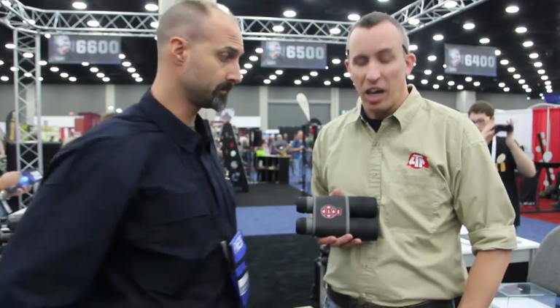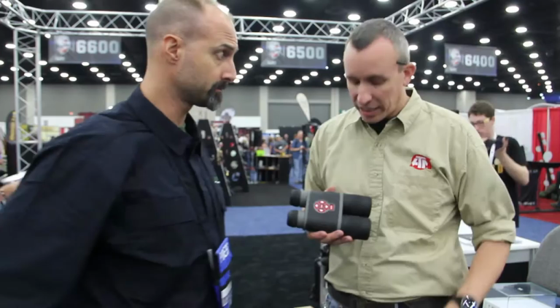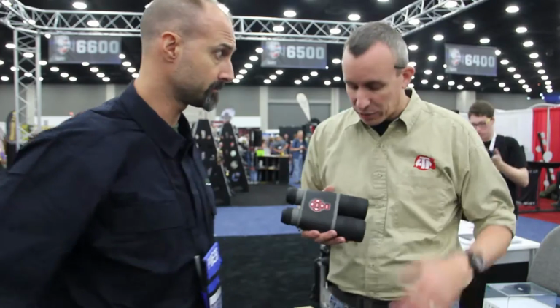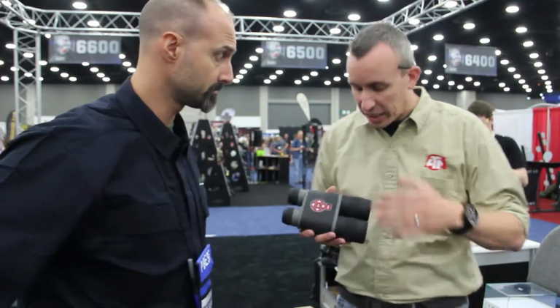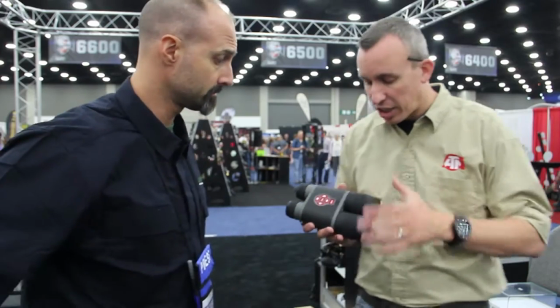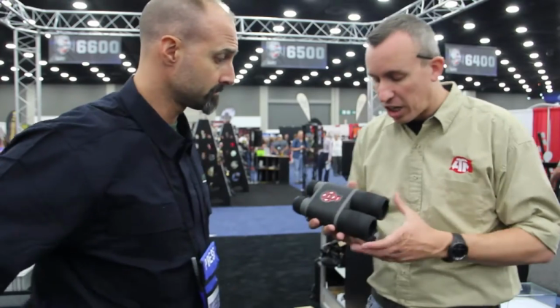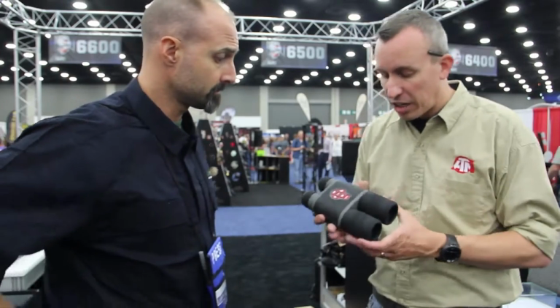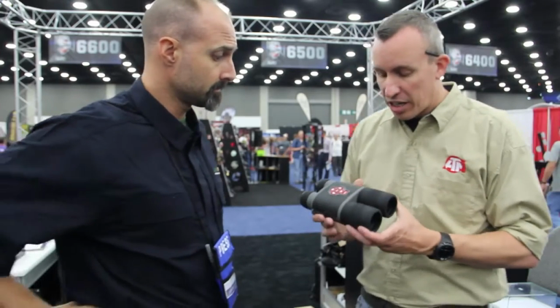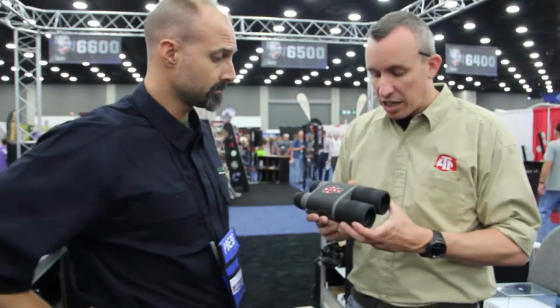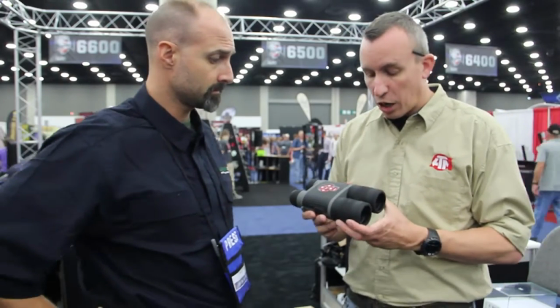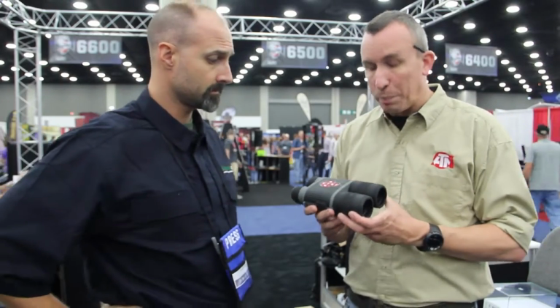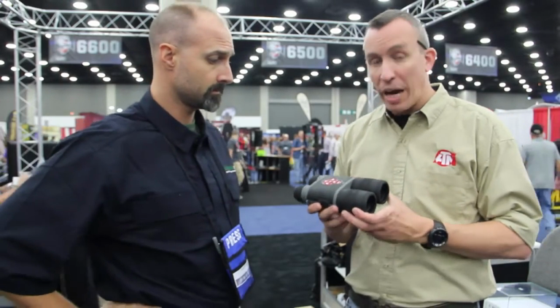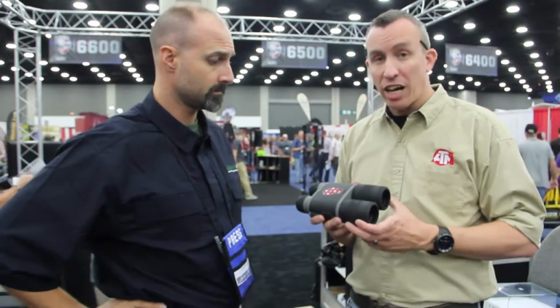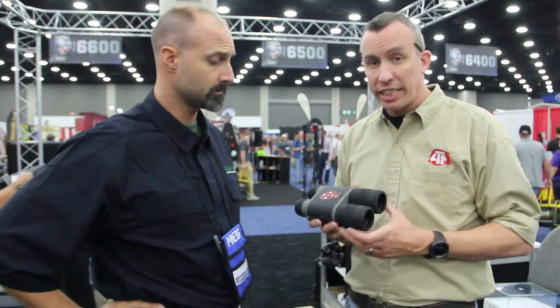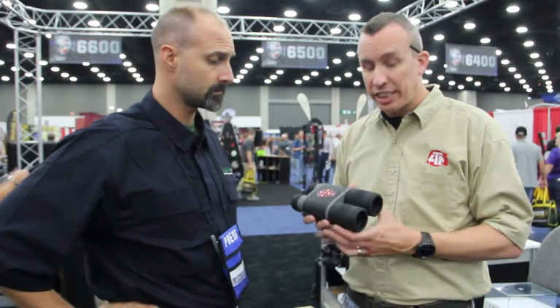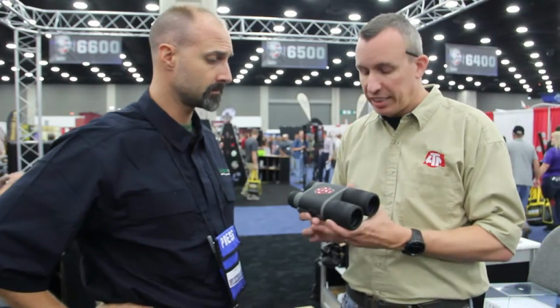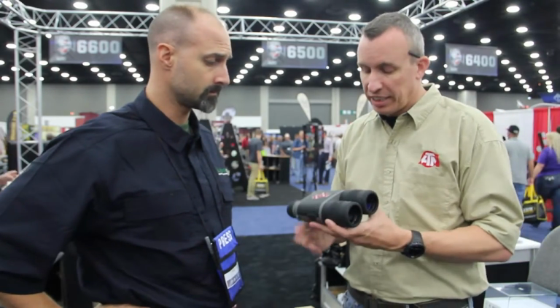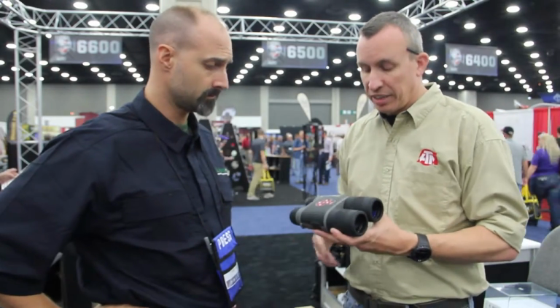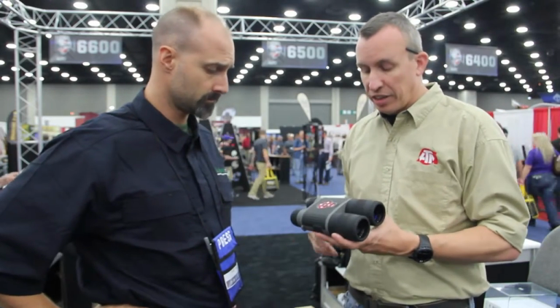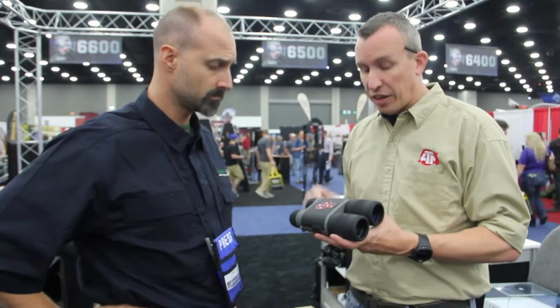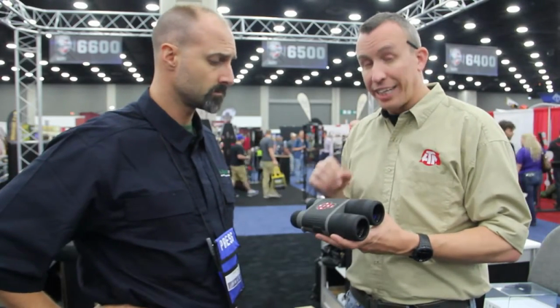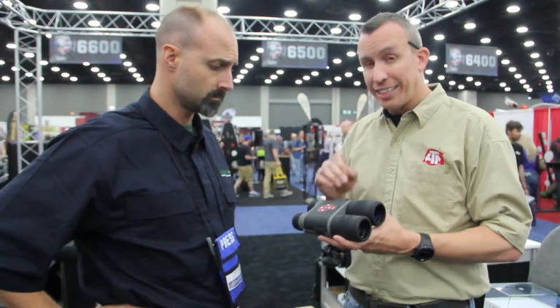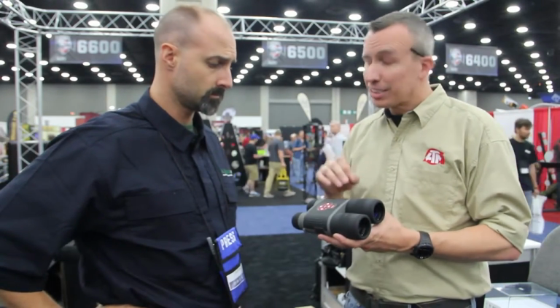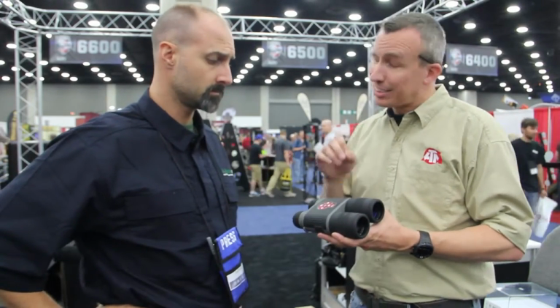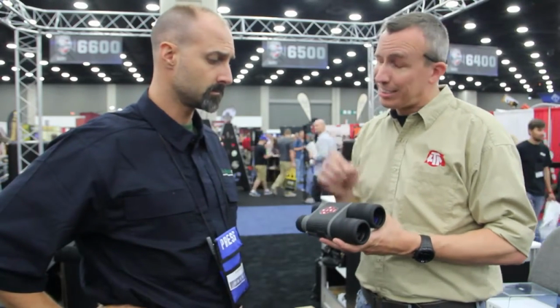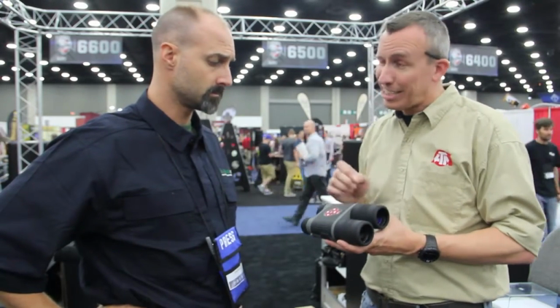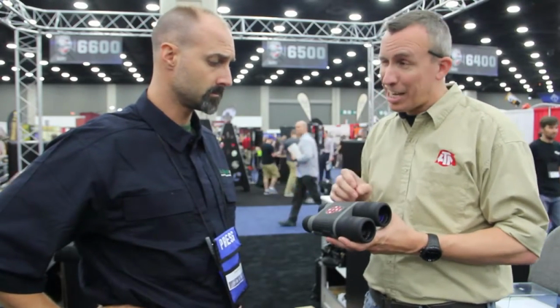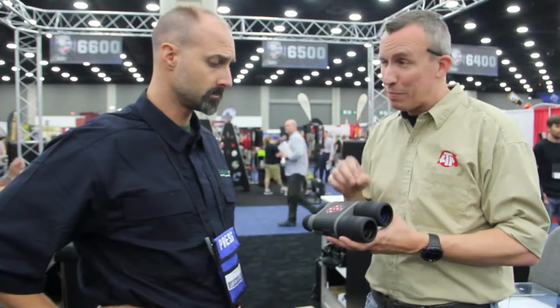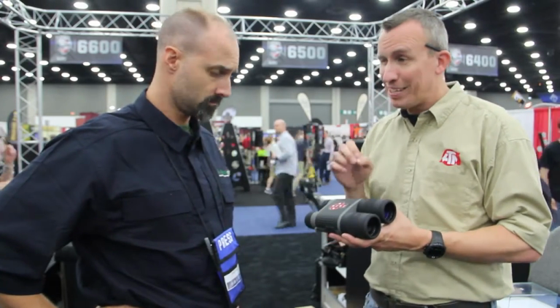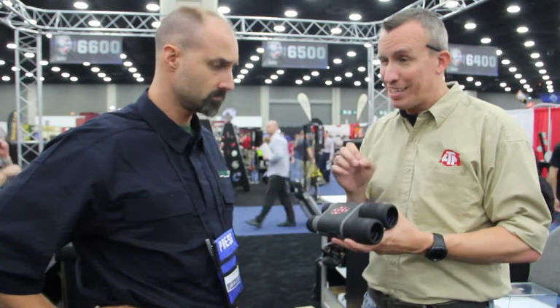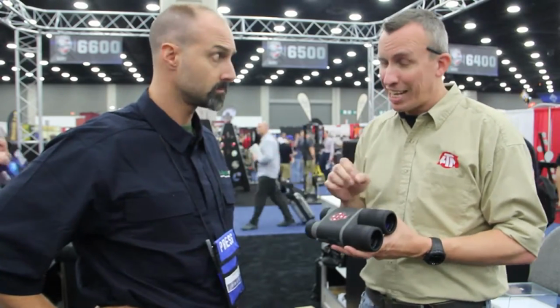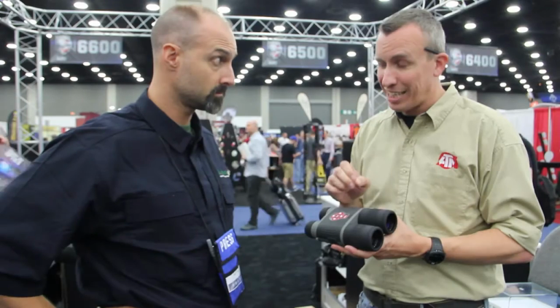Alright Jeff, well these are the Binox HD. They're a digital, daytime, nighttime binocular.